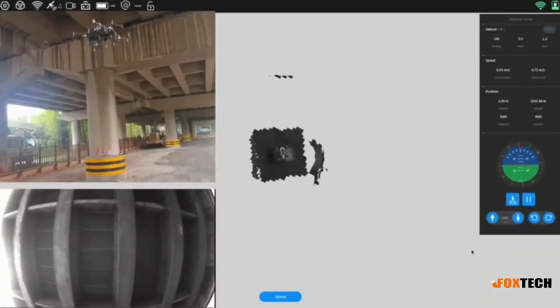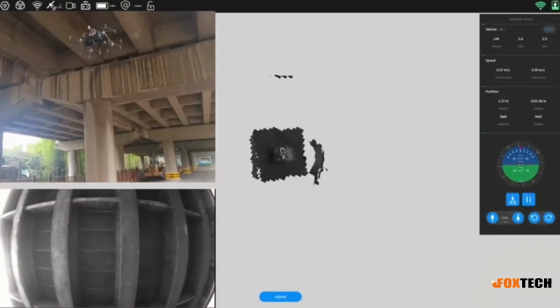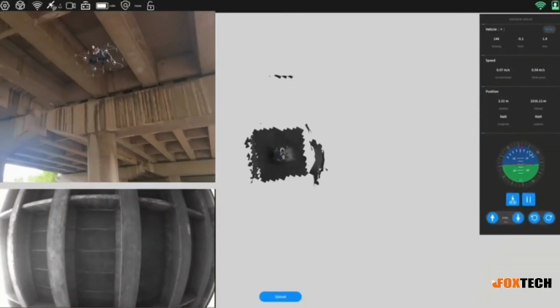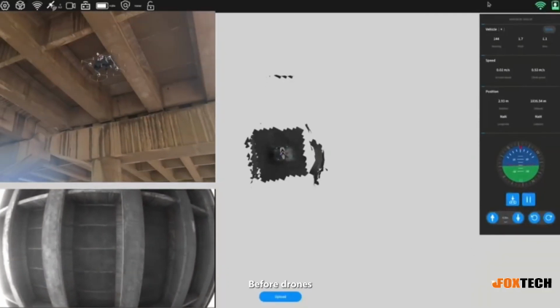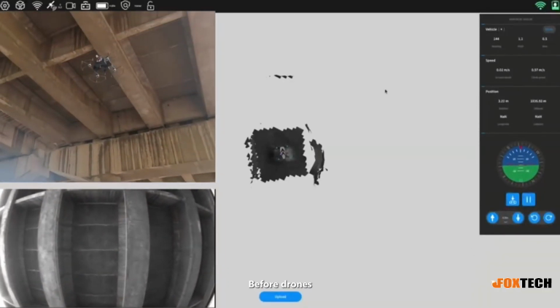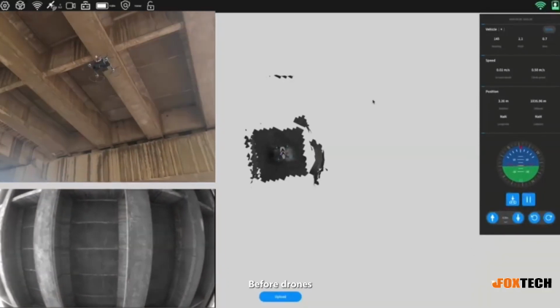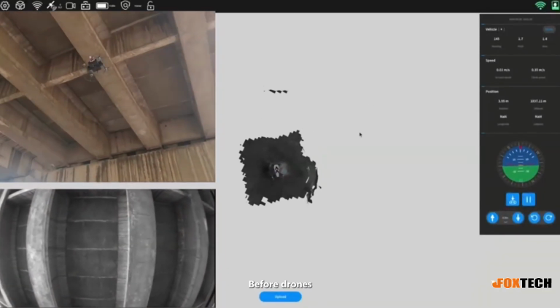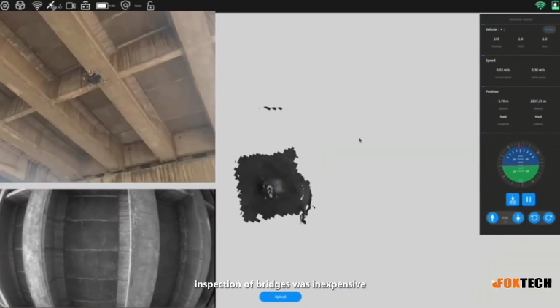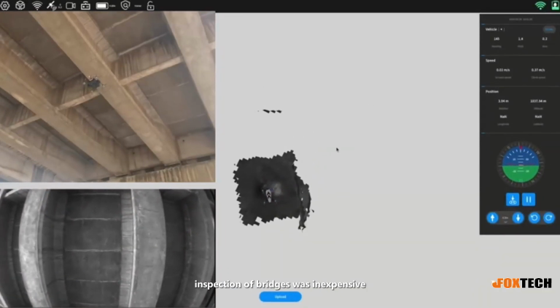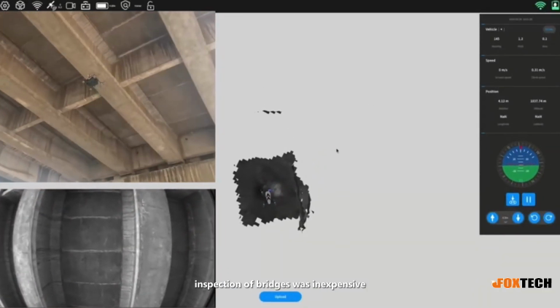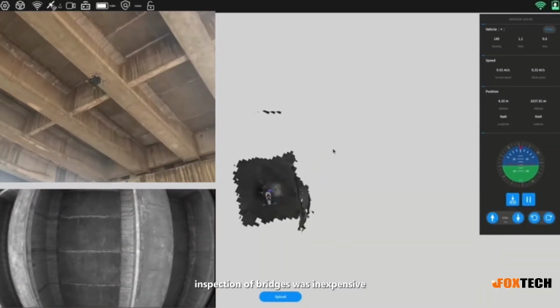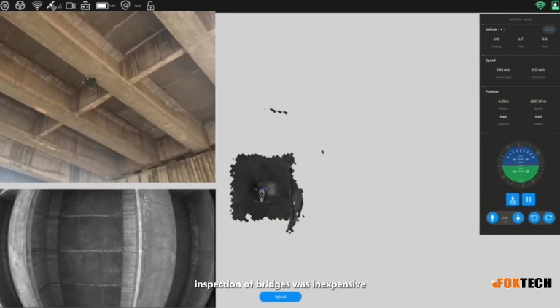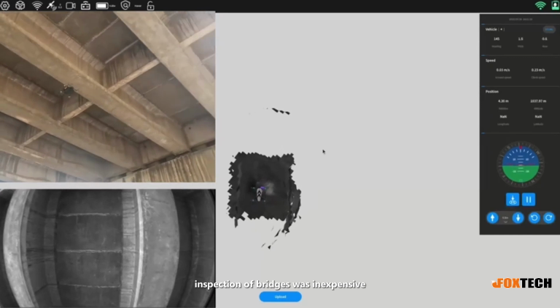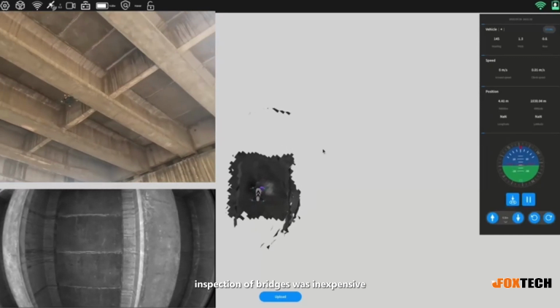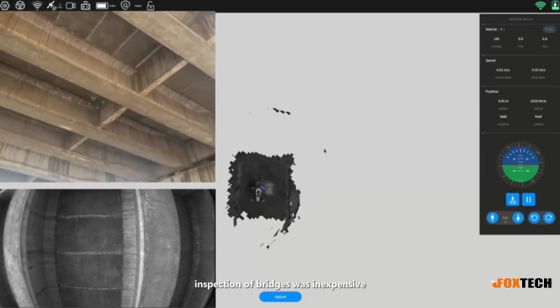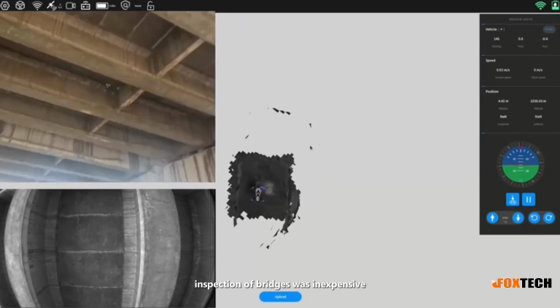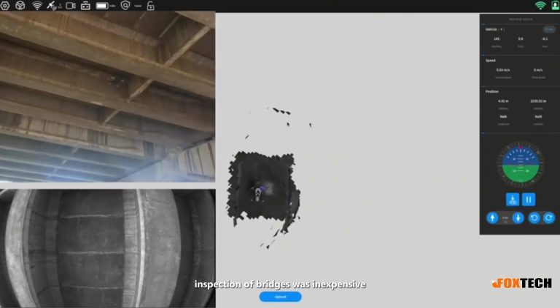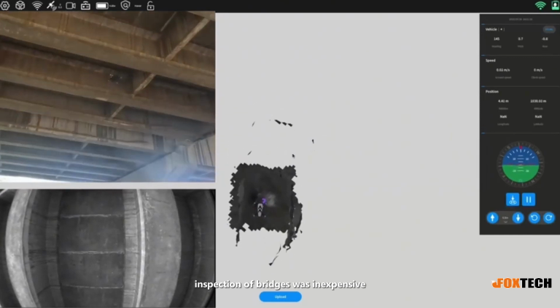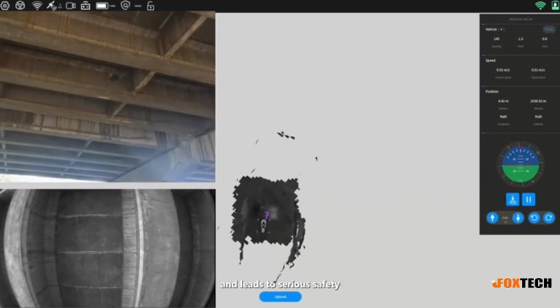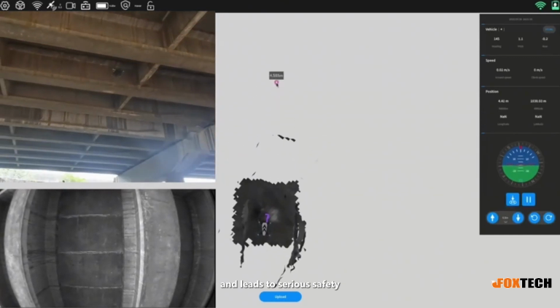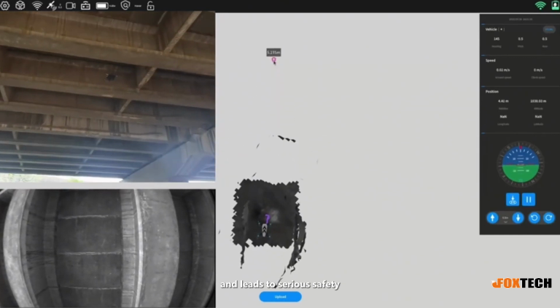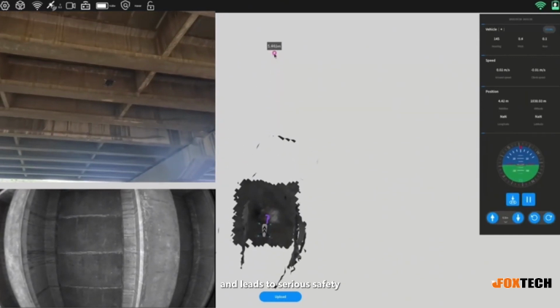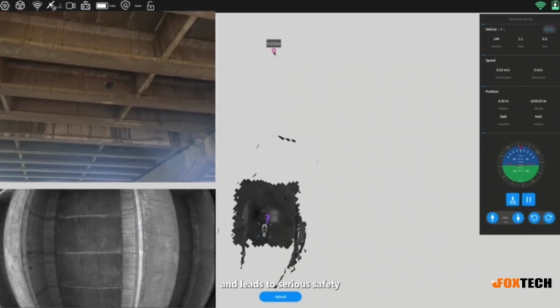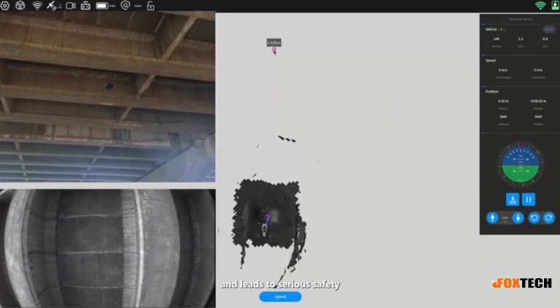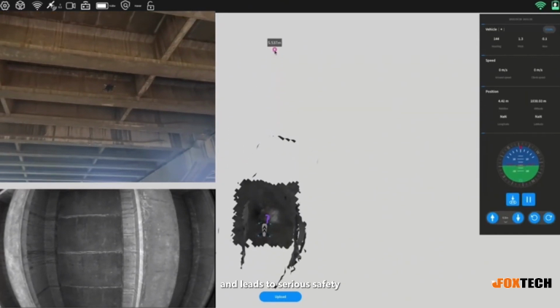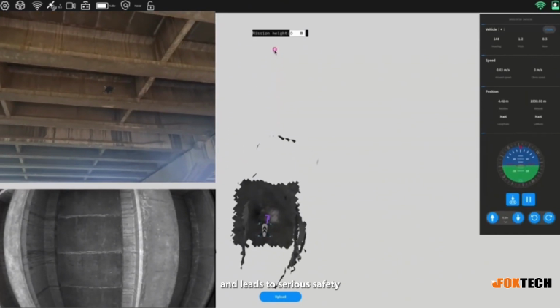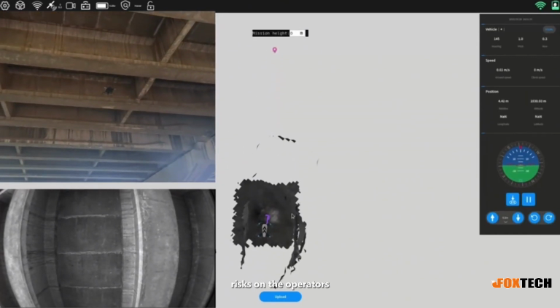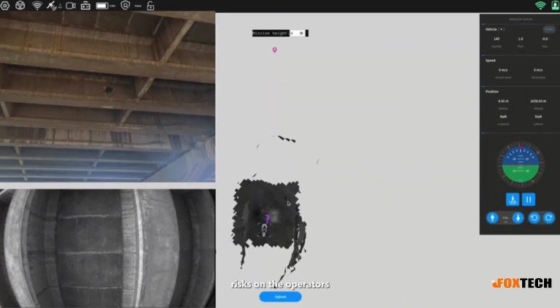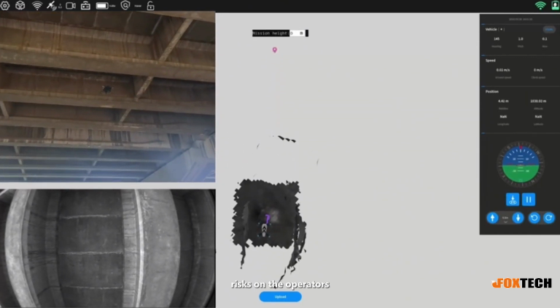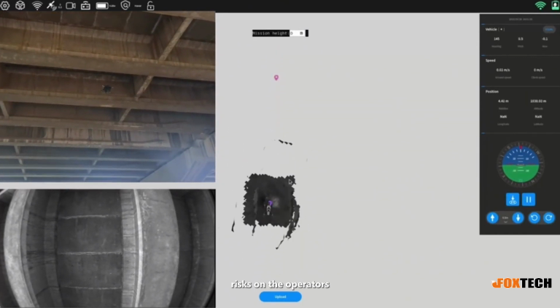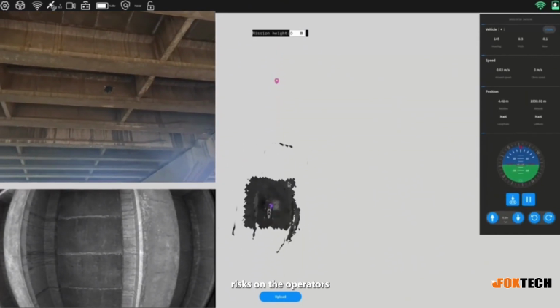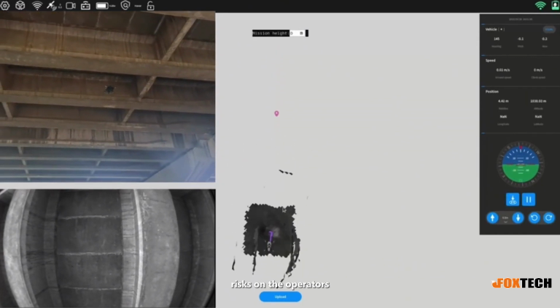Before drones, inspection of bridges was inexpensive and leads to serious safety risks on the operators.